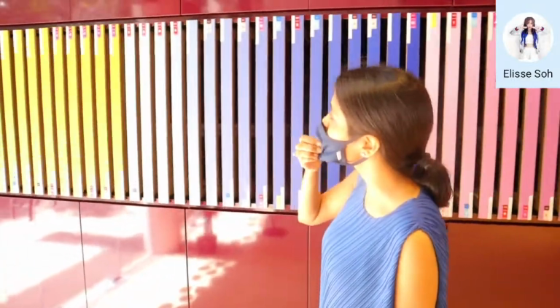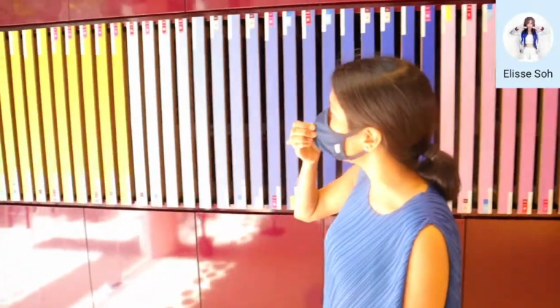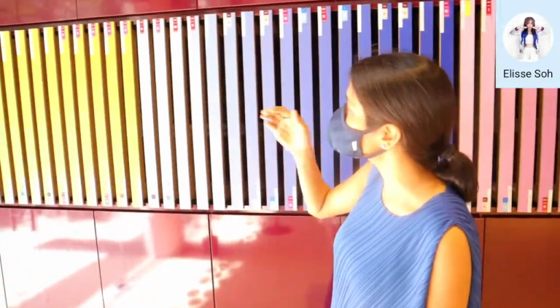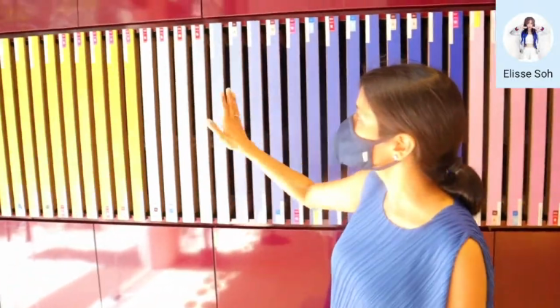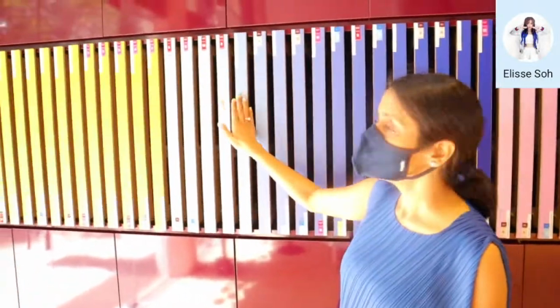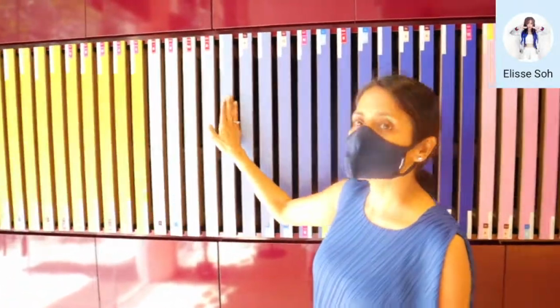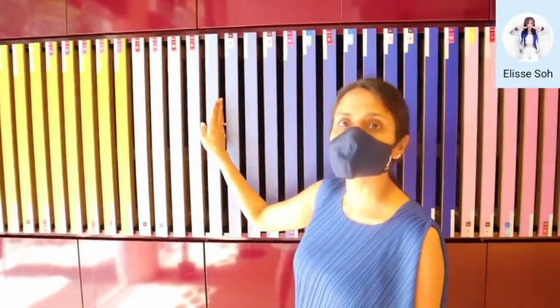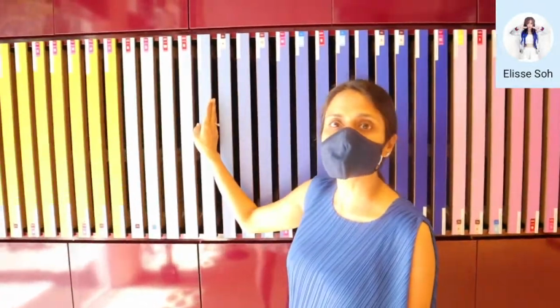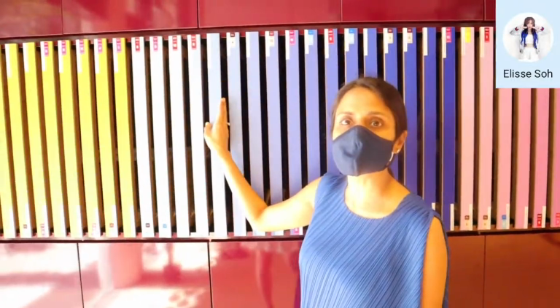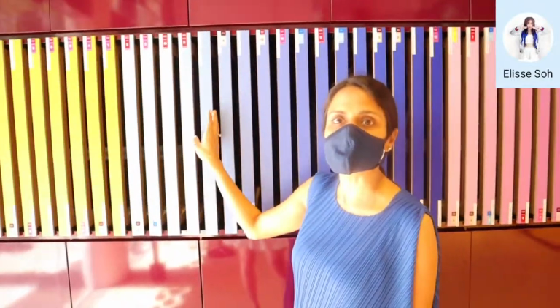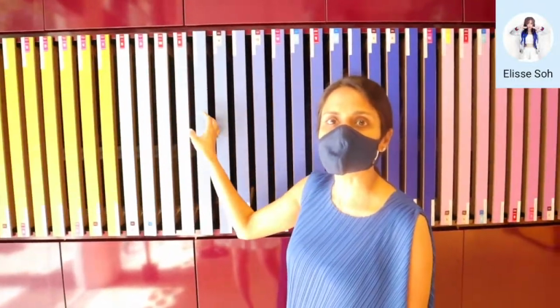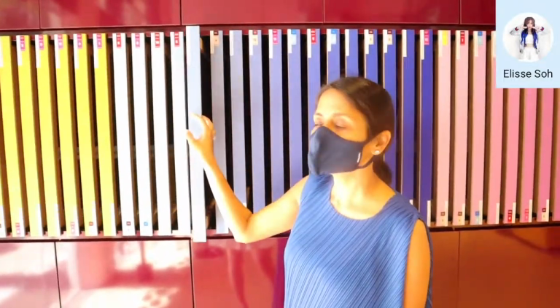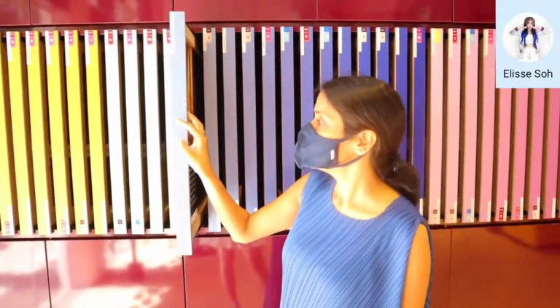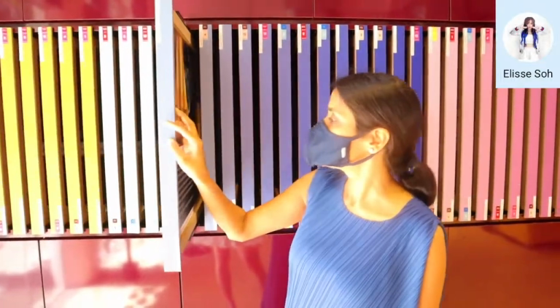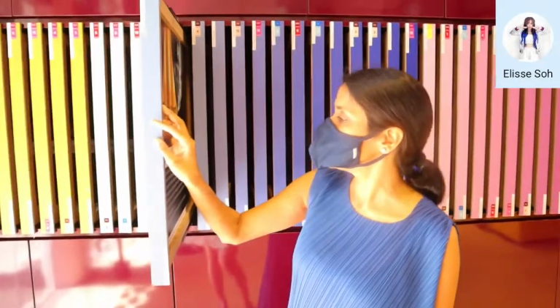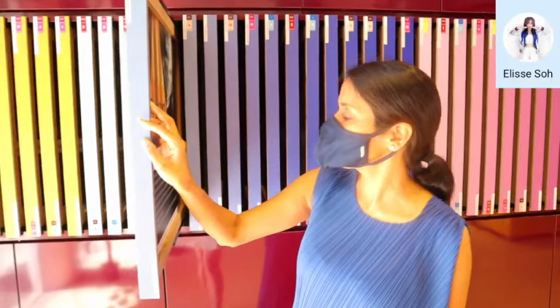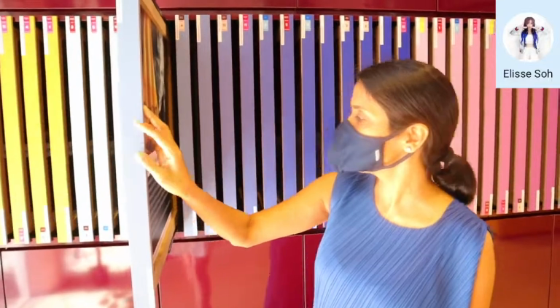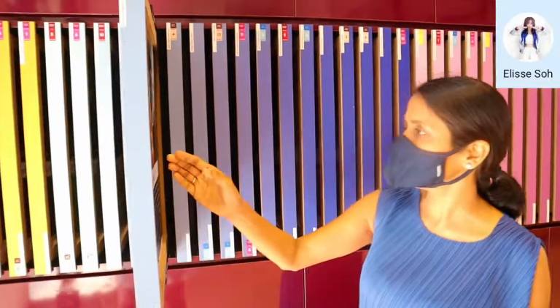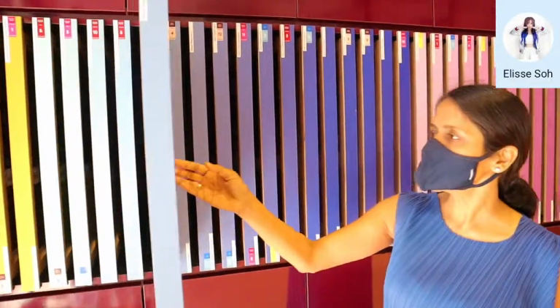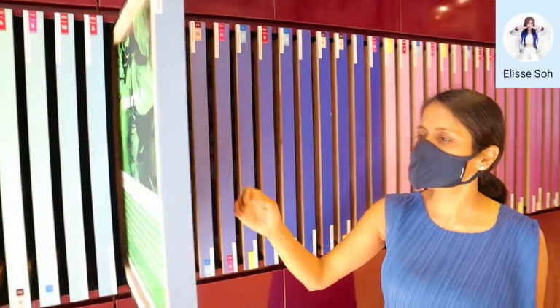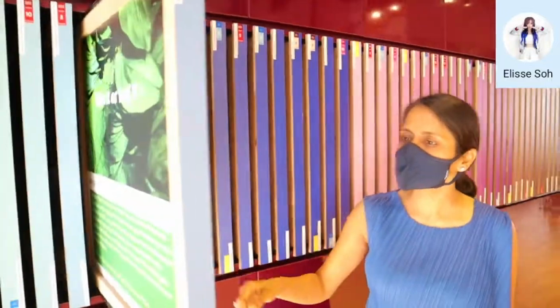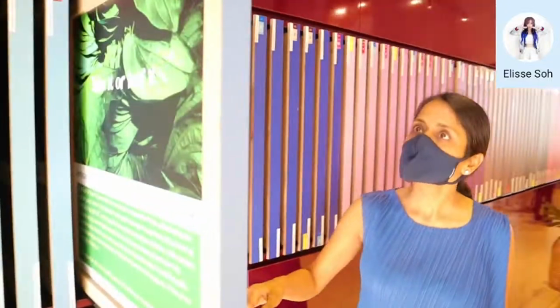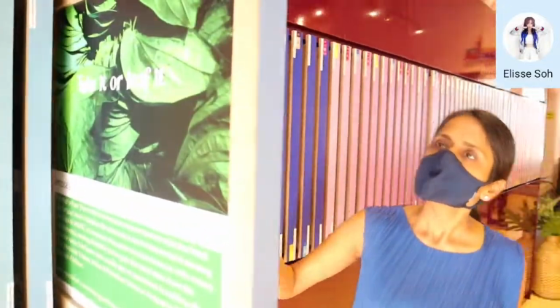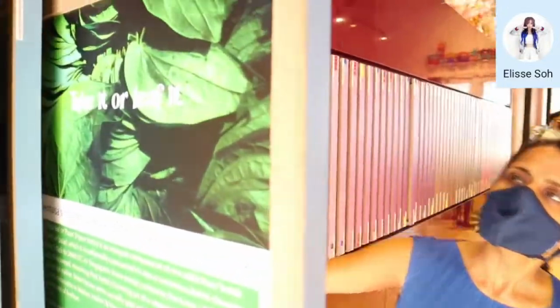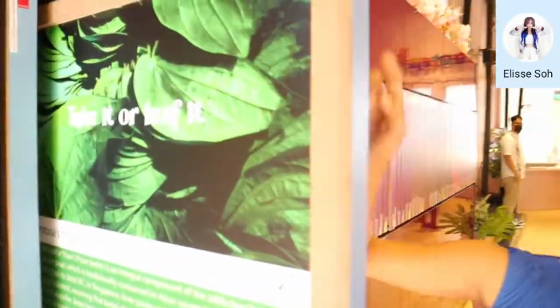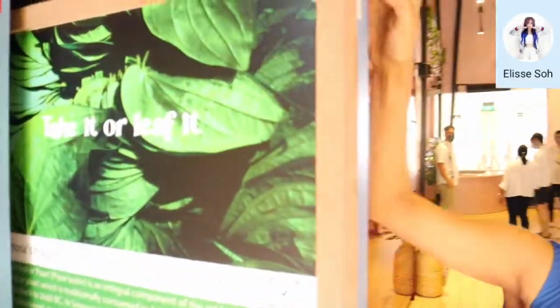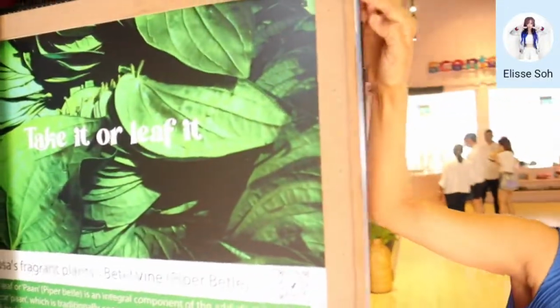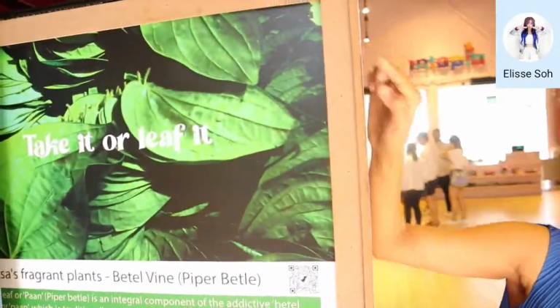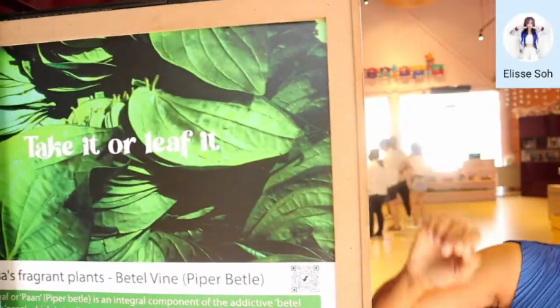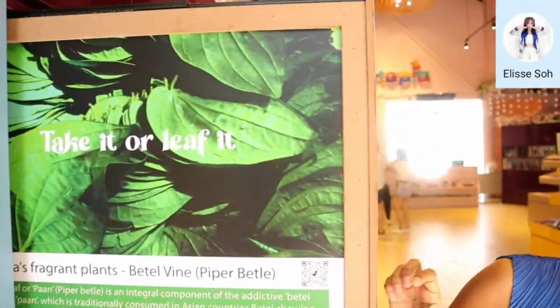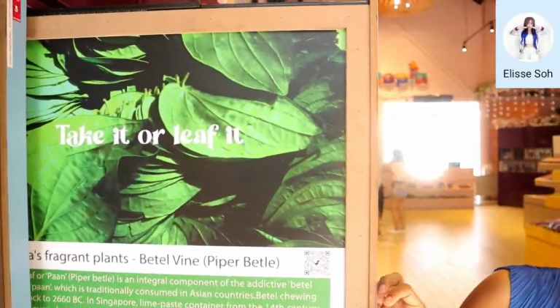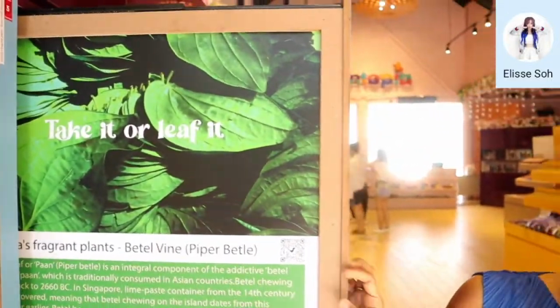Our scent library has all A to Z, but our speciality still remains Sentosa's plants. As you can tell, these are Sentosa's special plants.